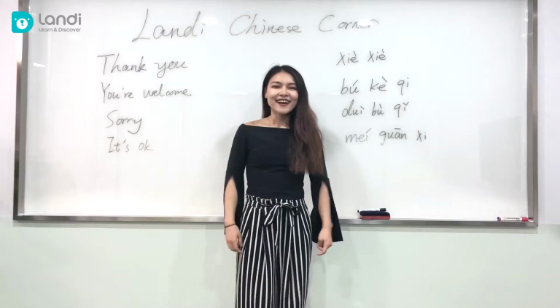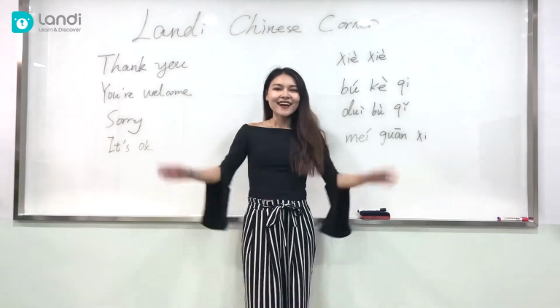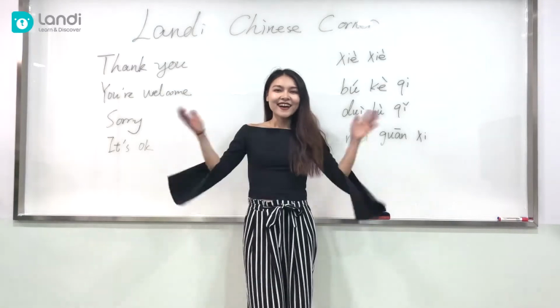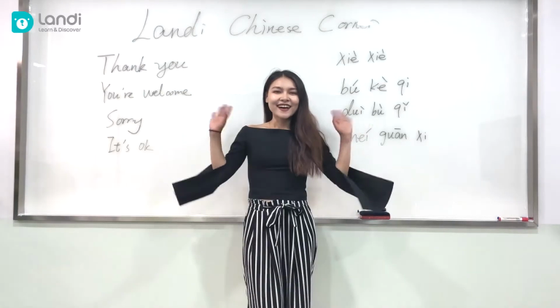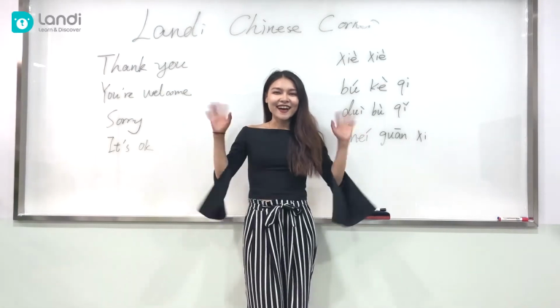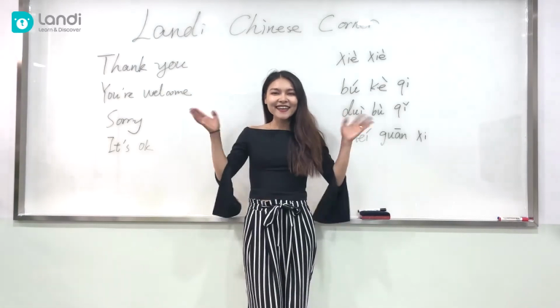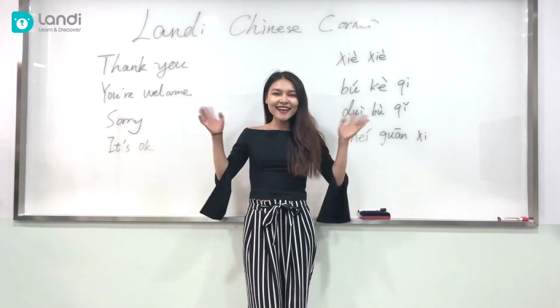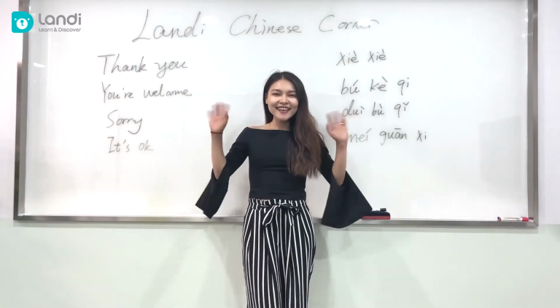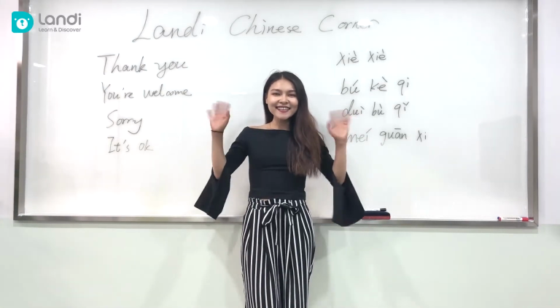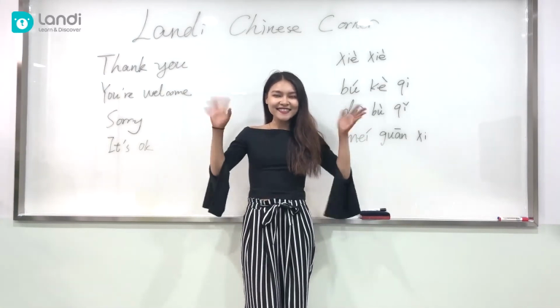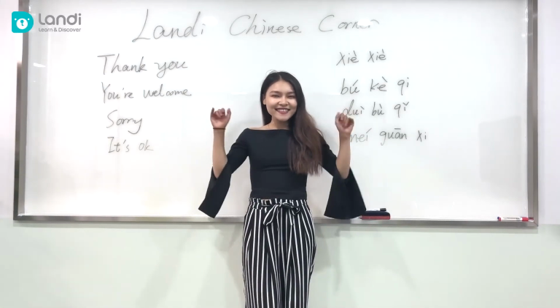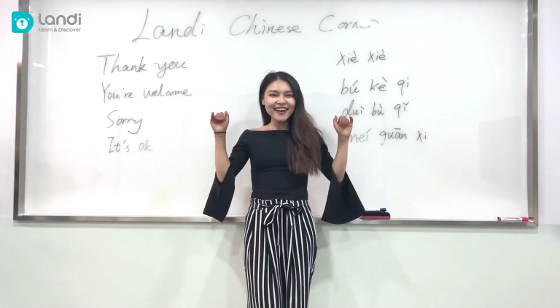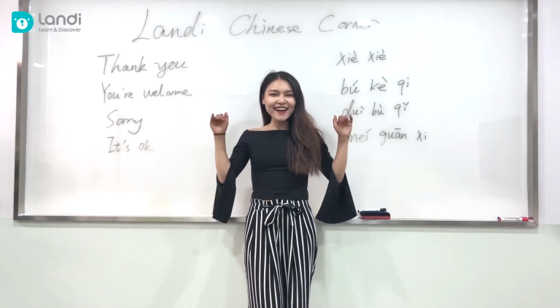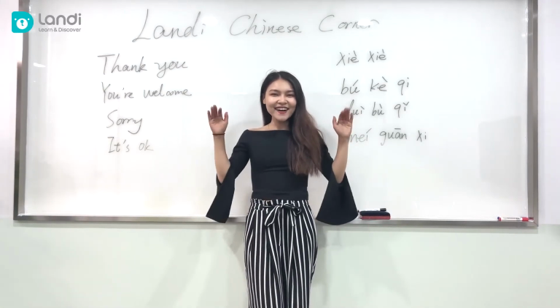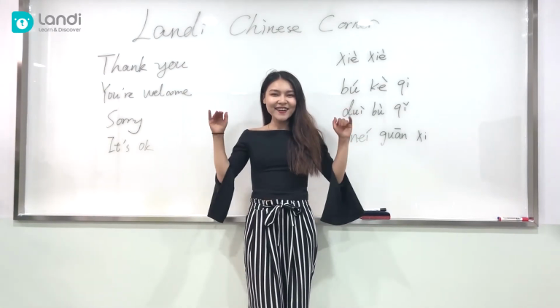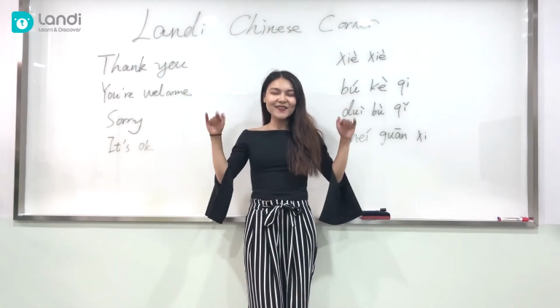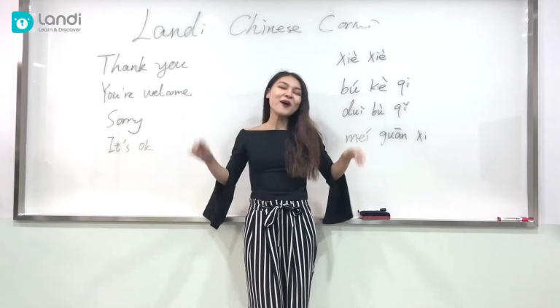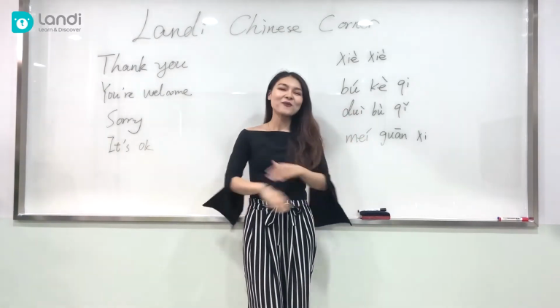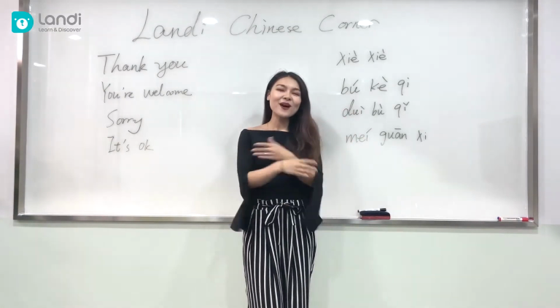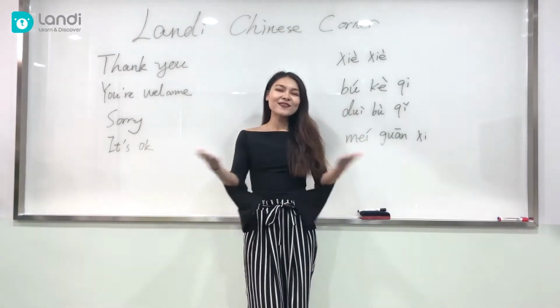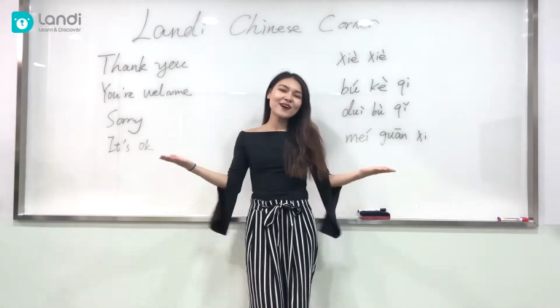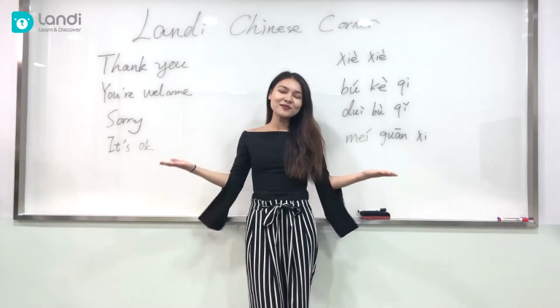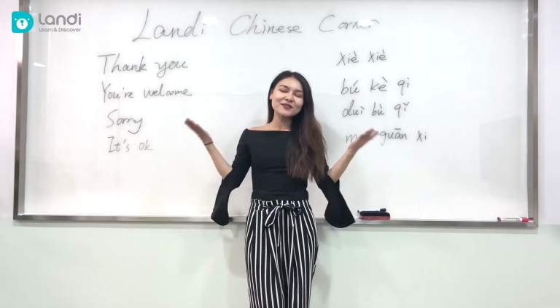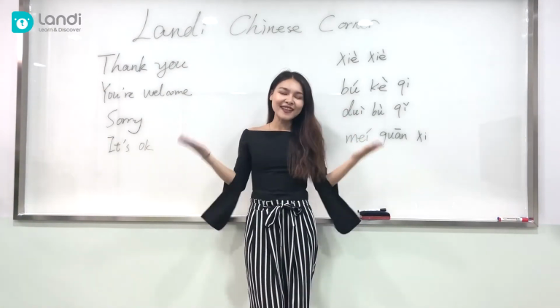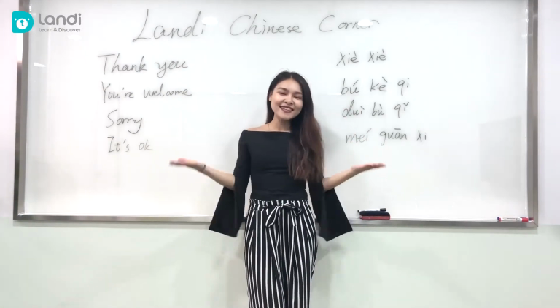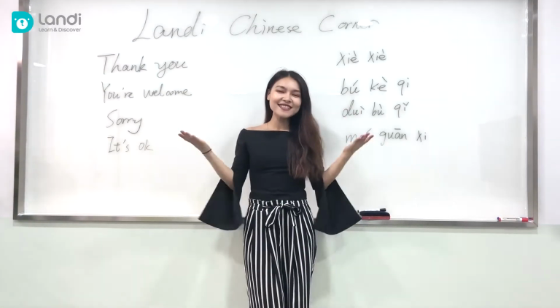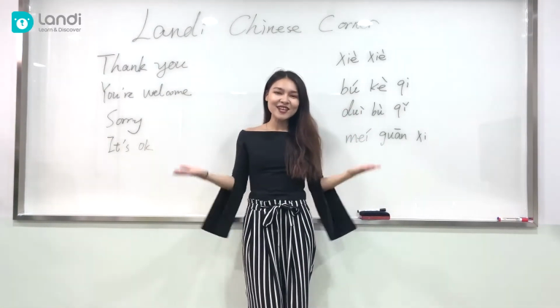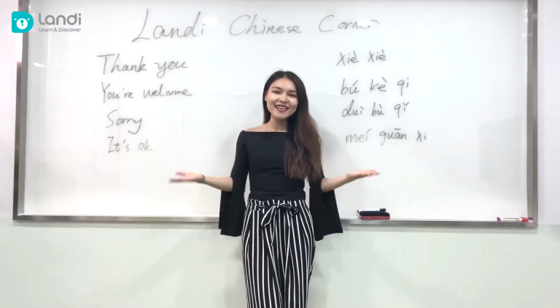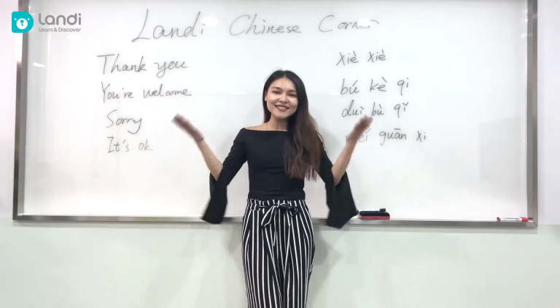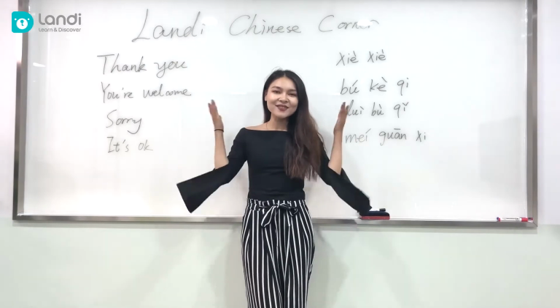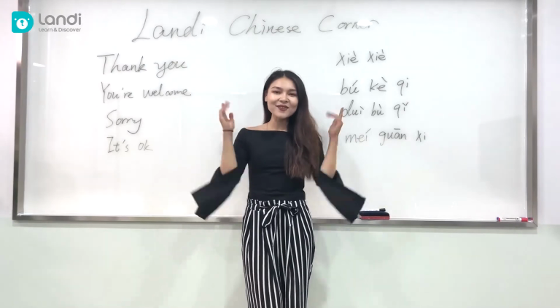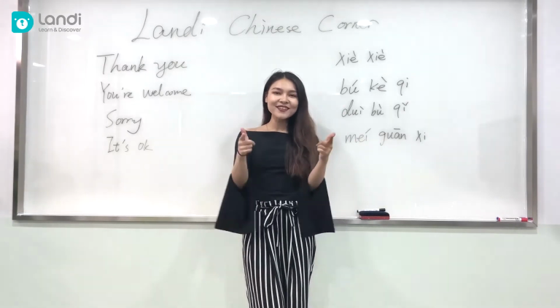Hi guys! Ni hao! Welcome to Lendi Chinese Corner!